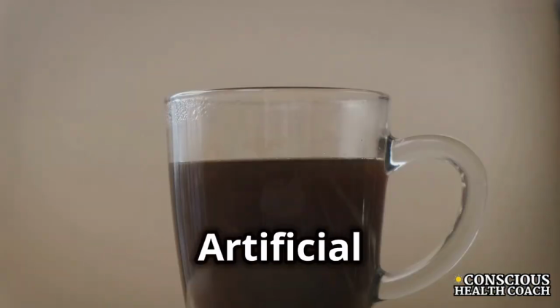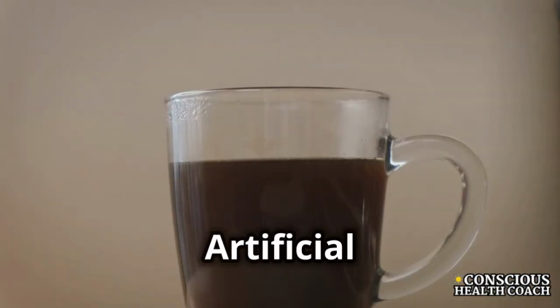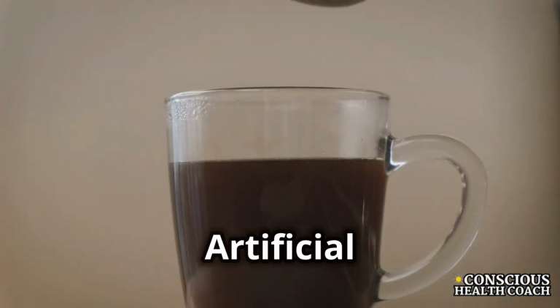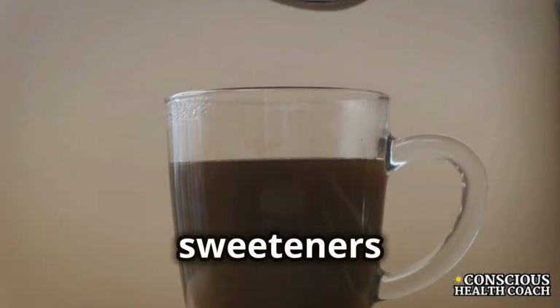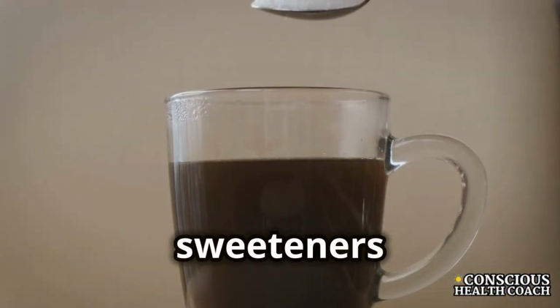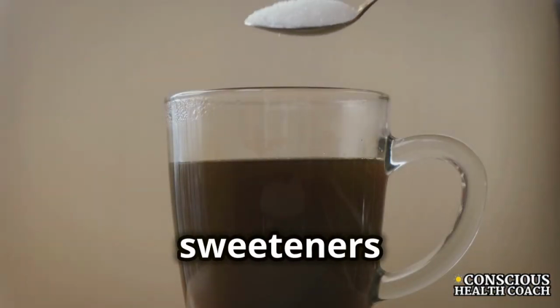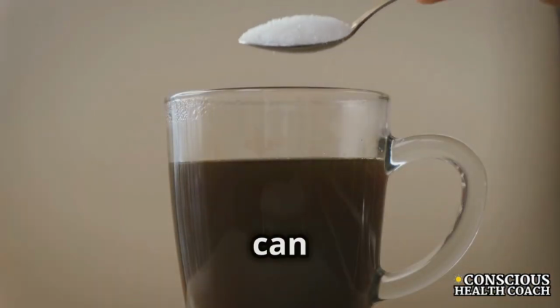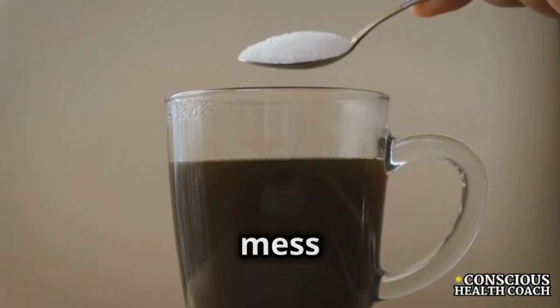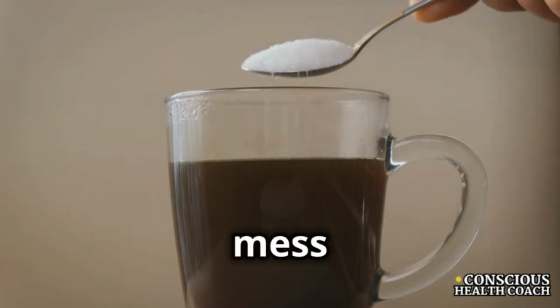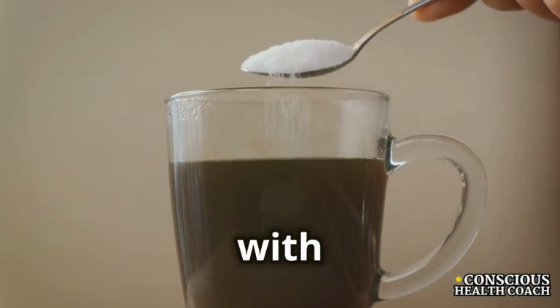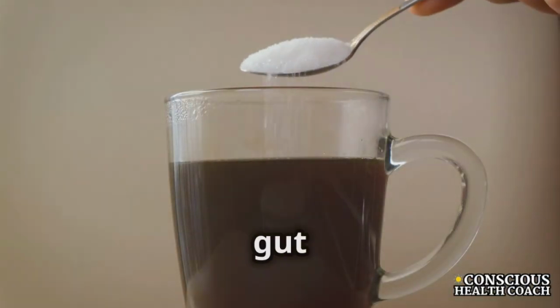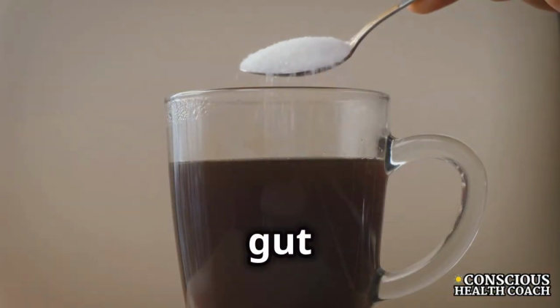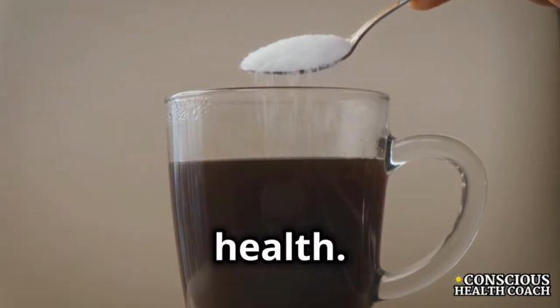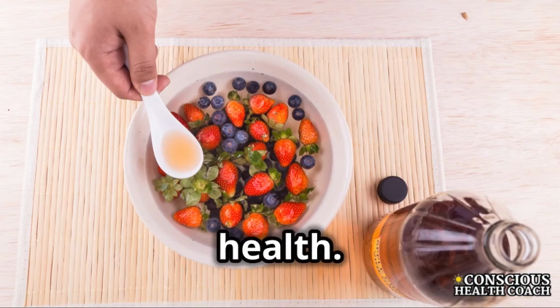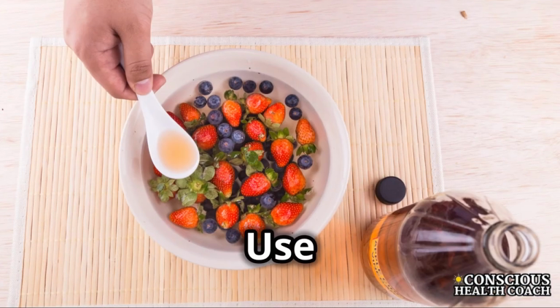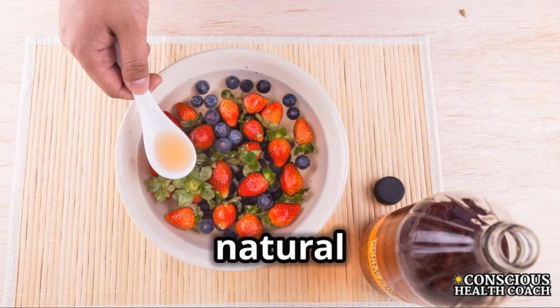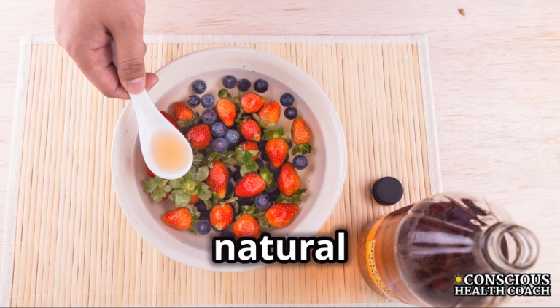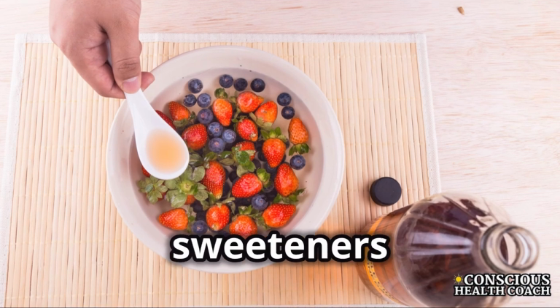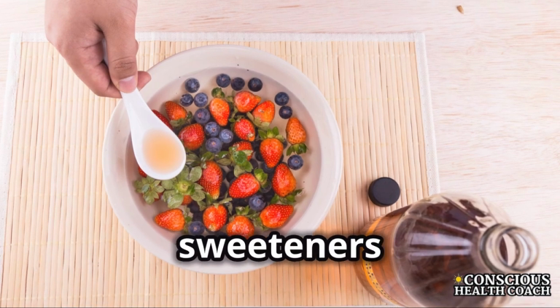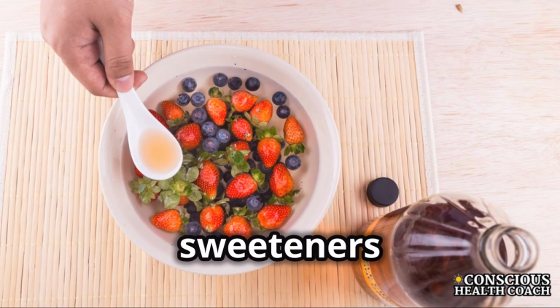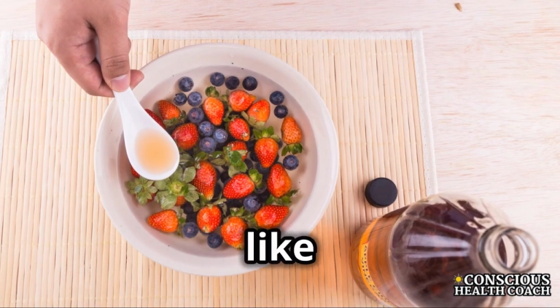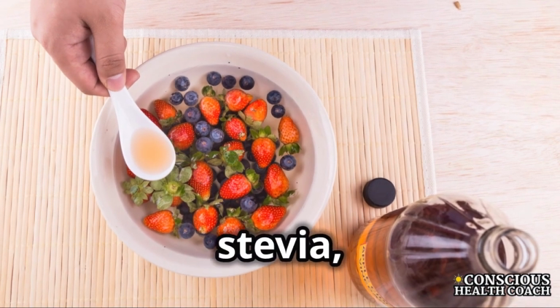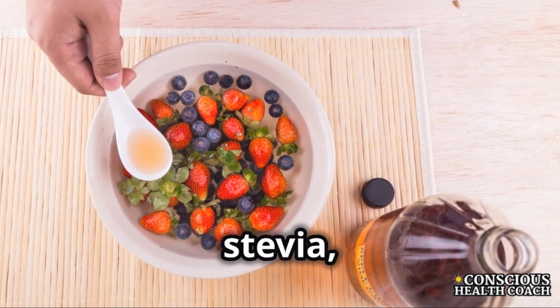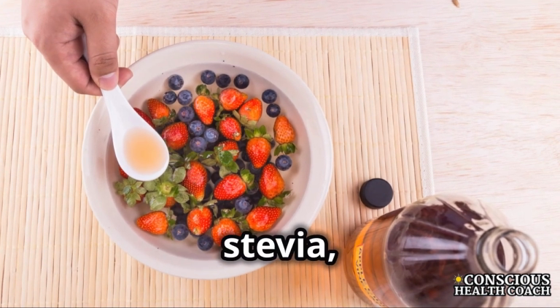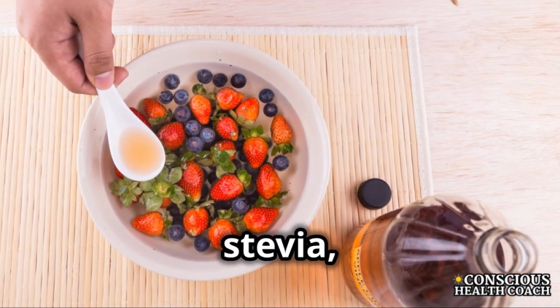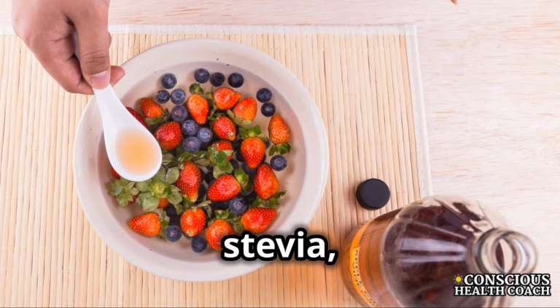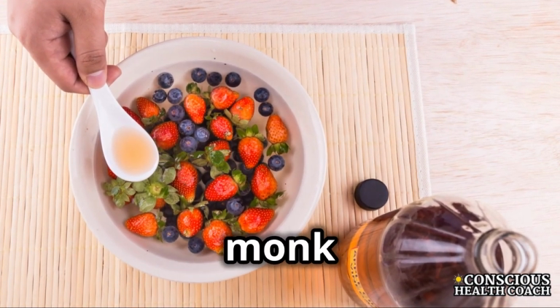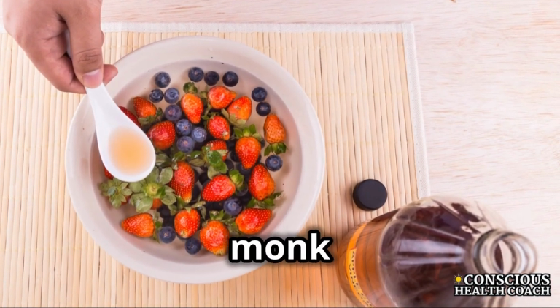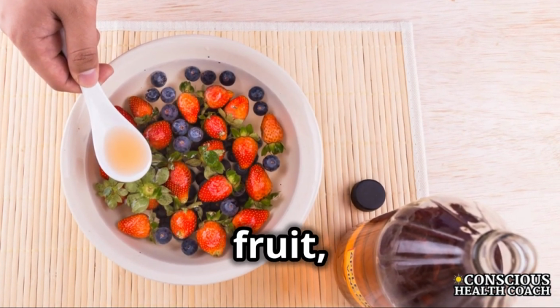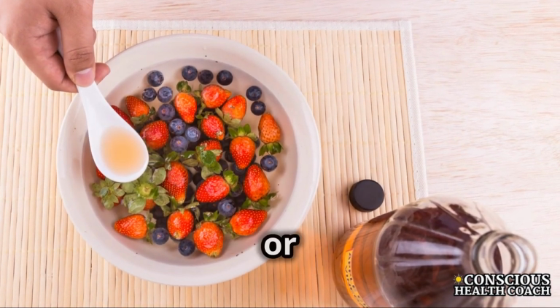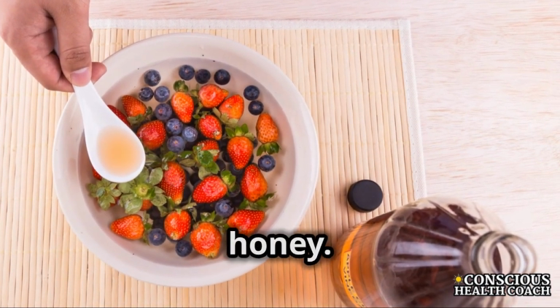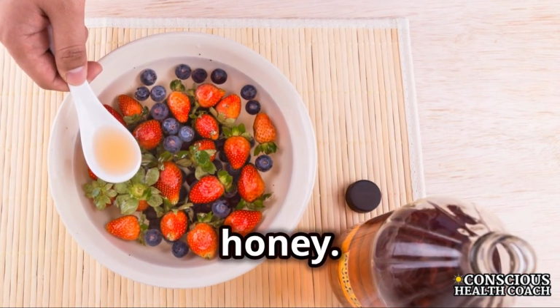Artificial sweeteners can mess with your gut health. Use natural sweeteners like stevia, monk fruit, or honey.